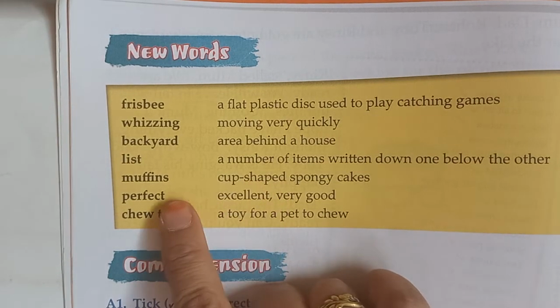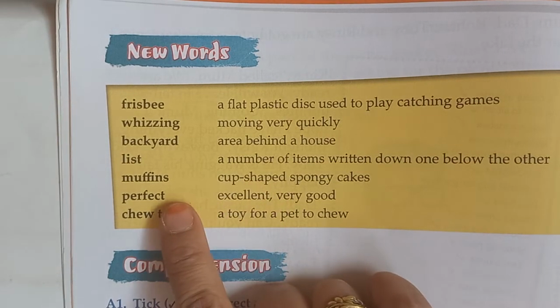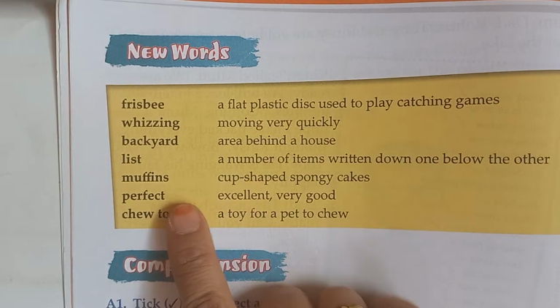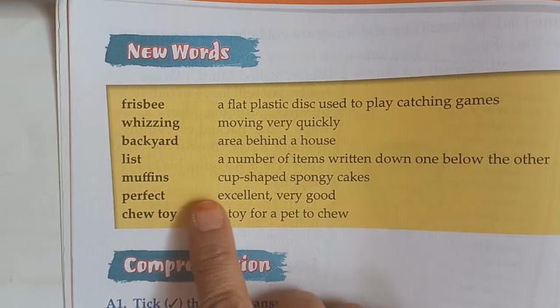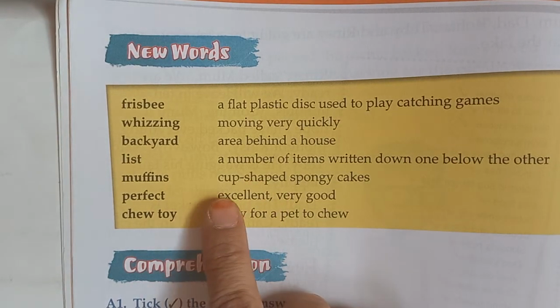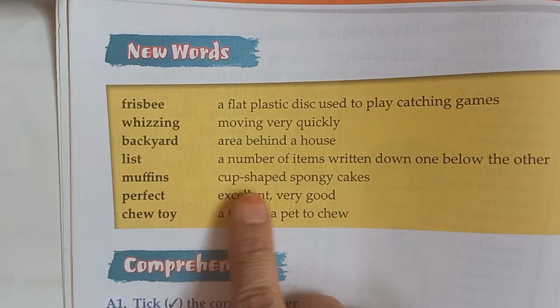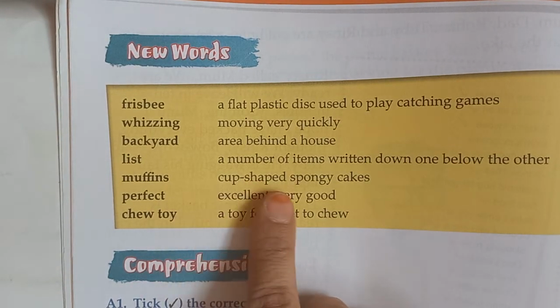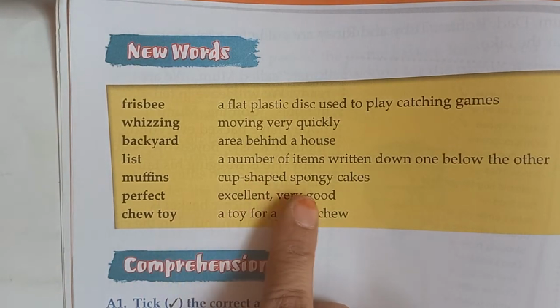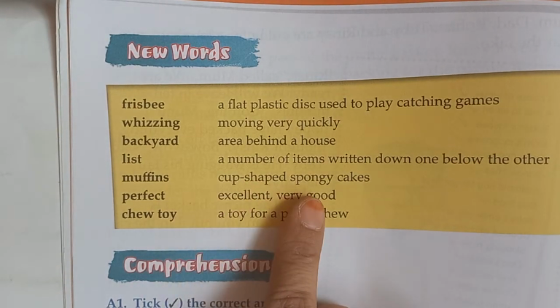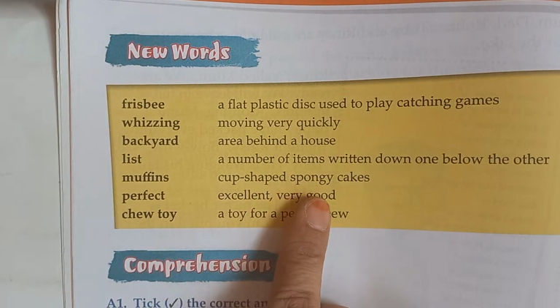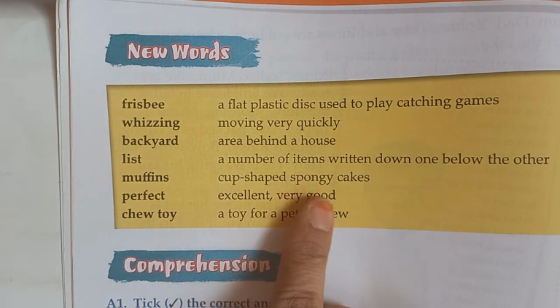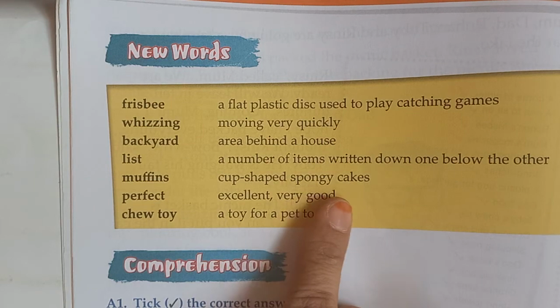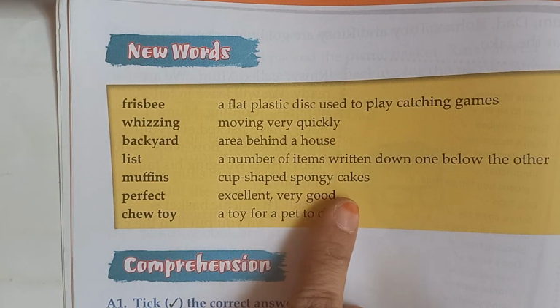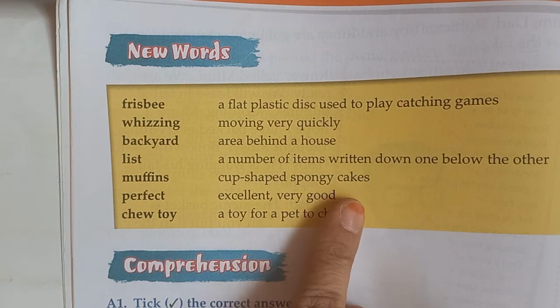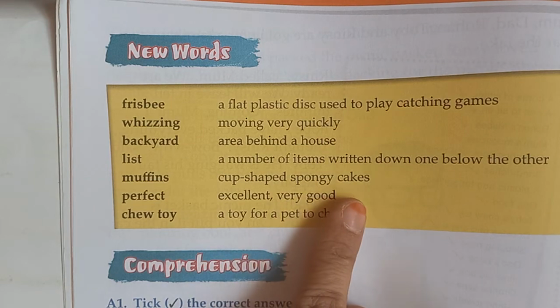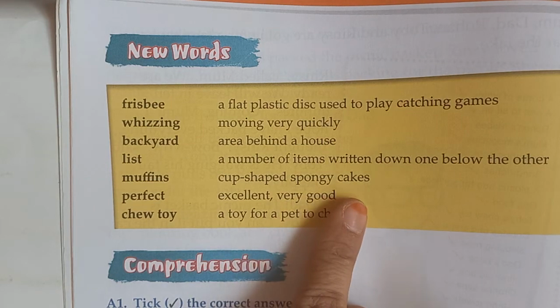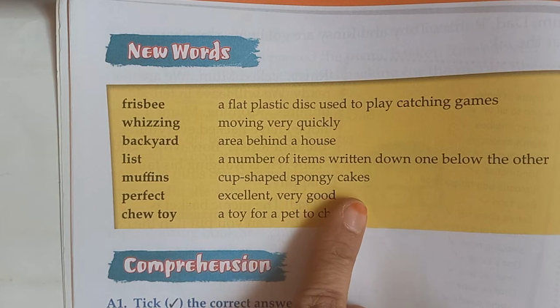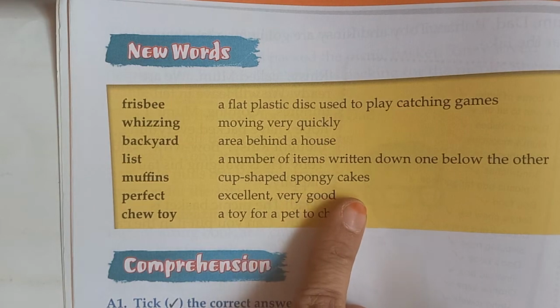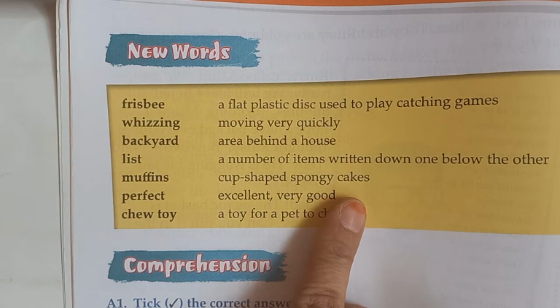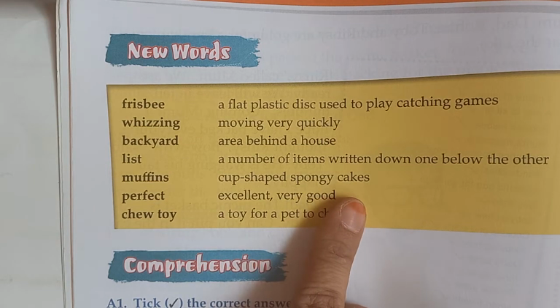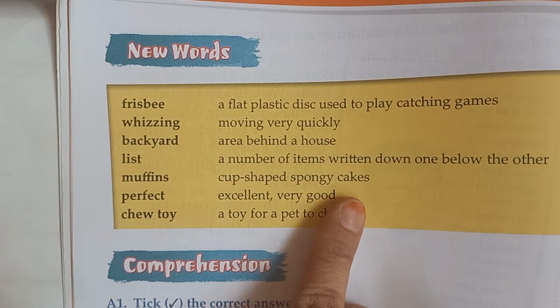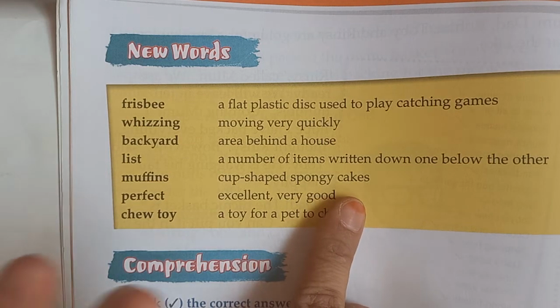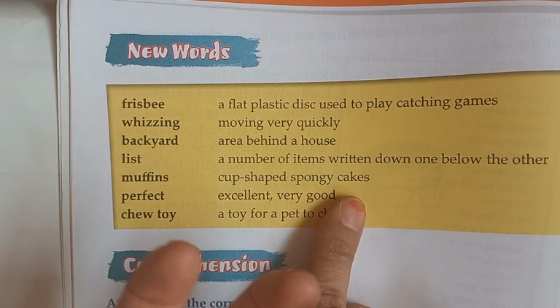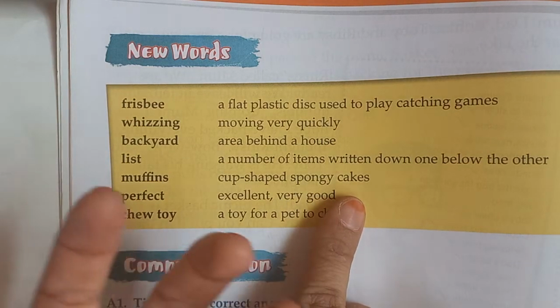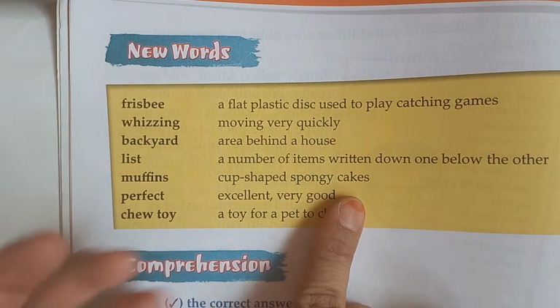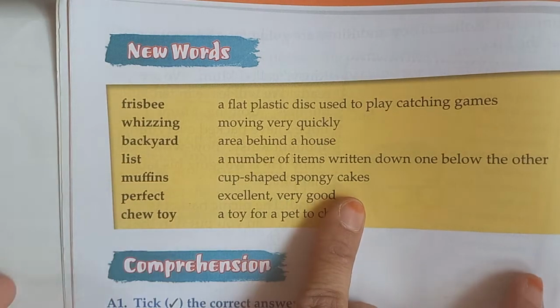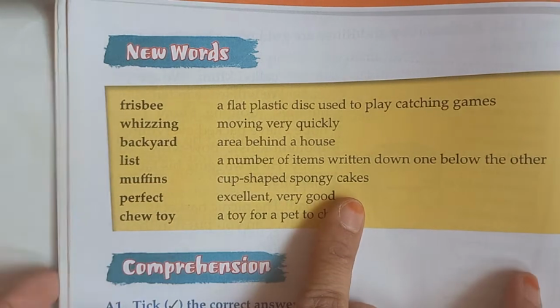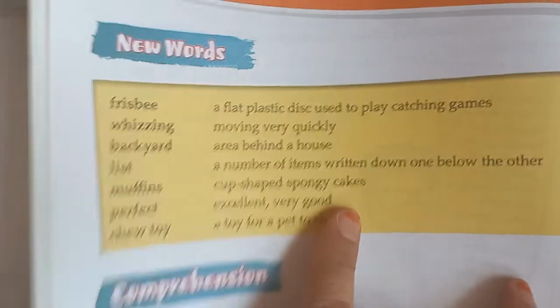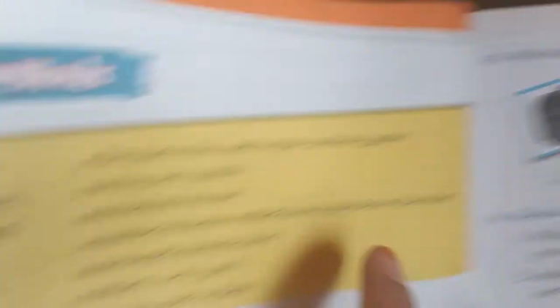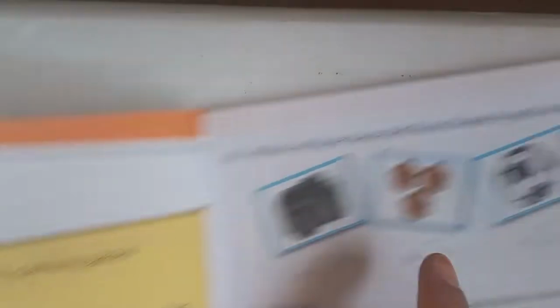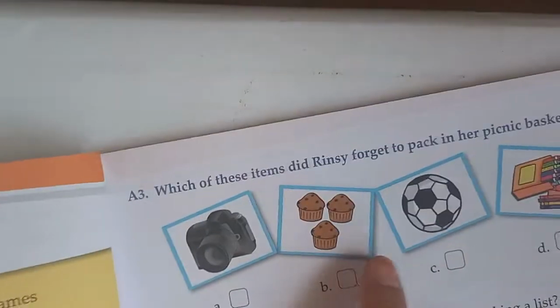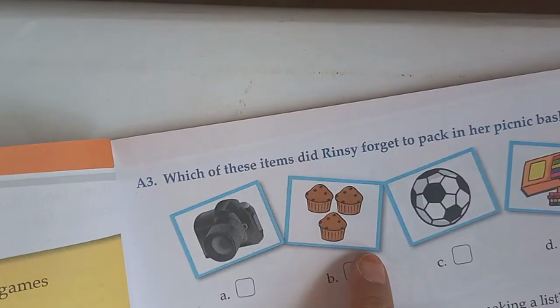Muffins — cup-shaped spongy cakes. These are muffins.